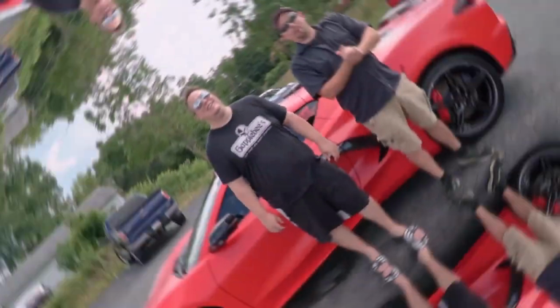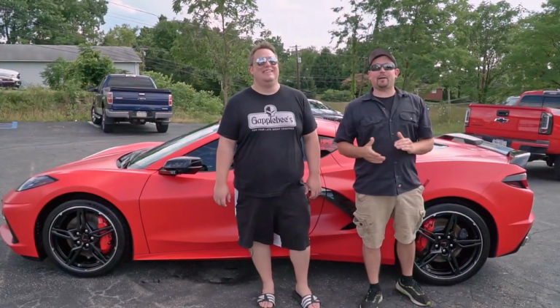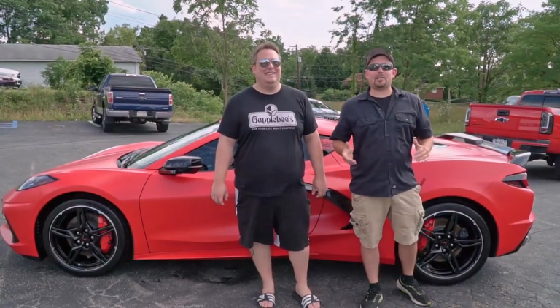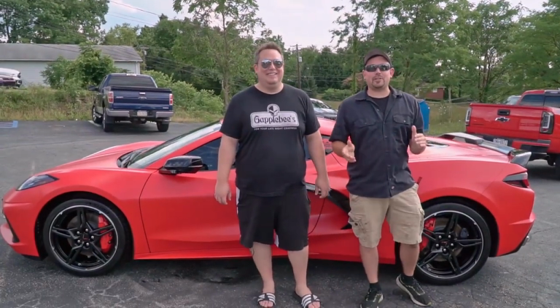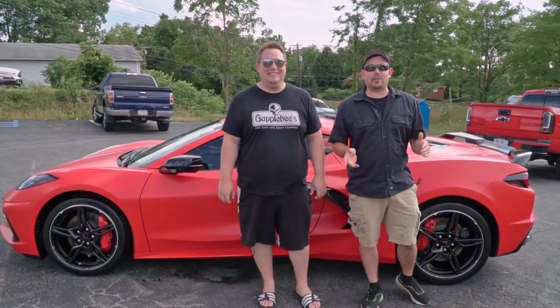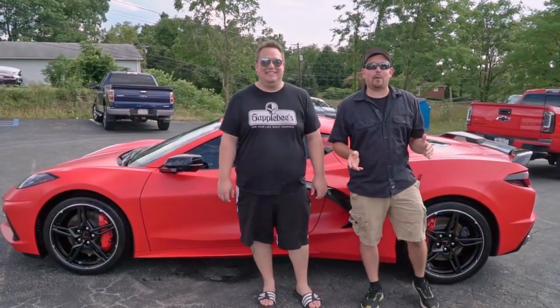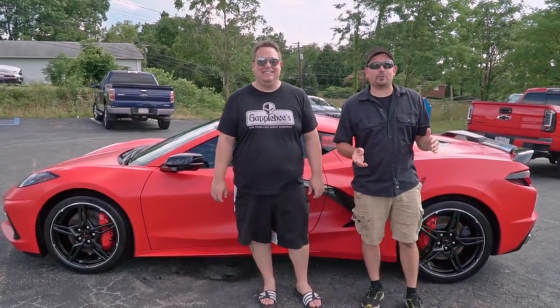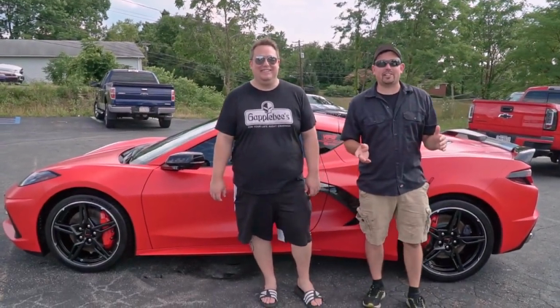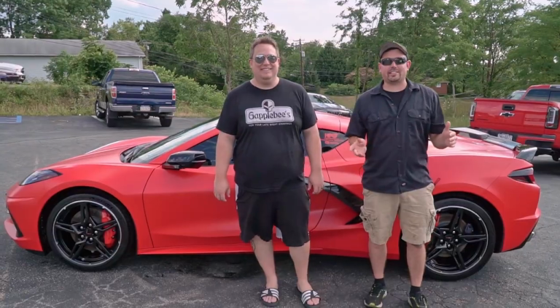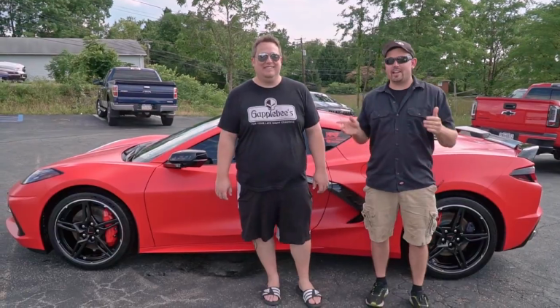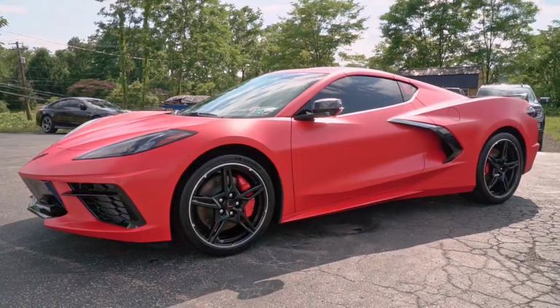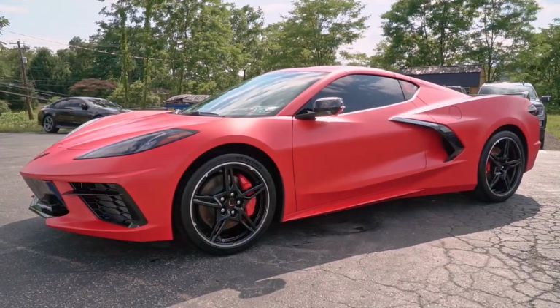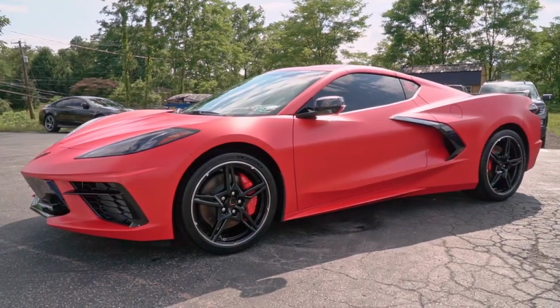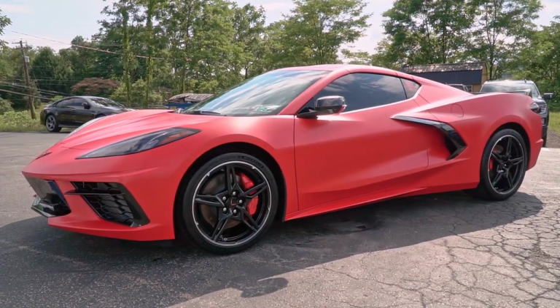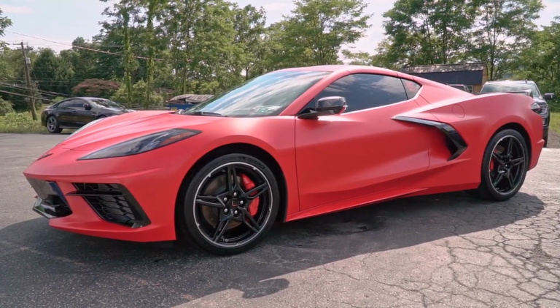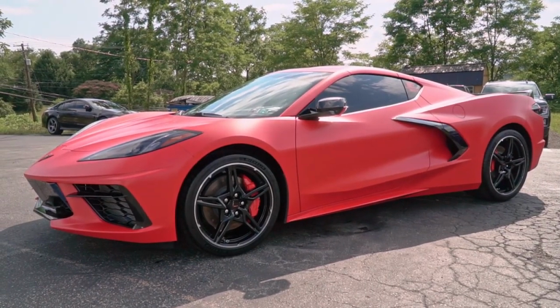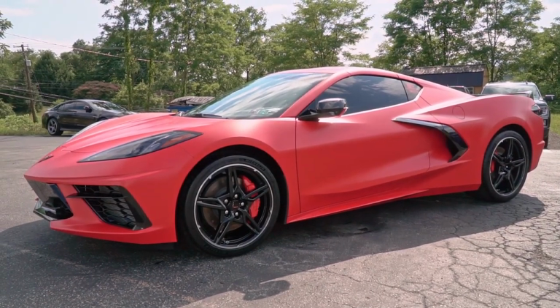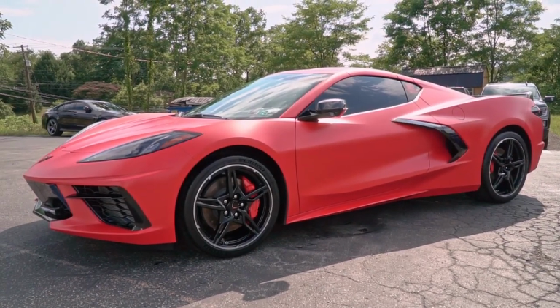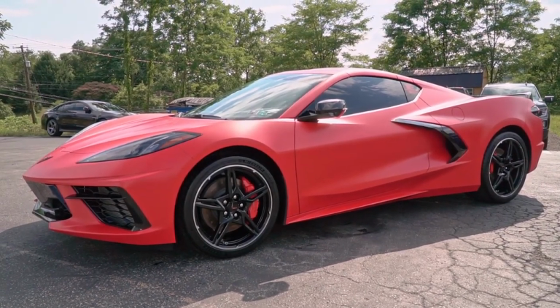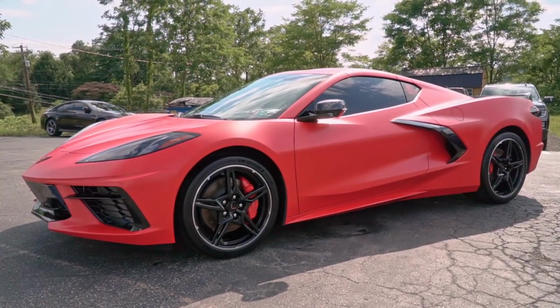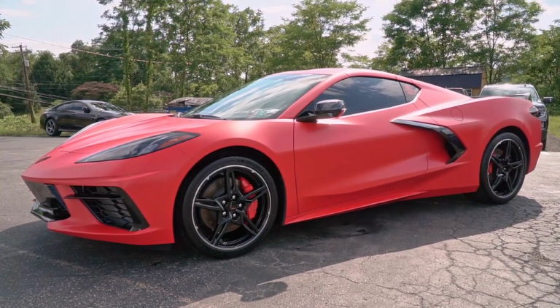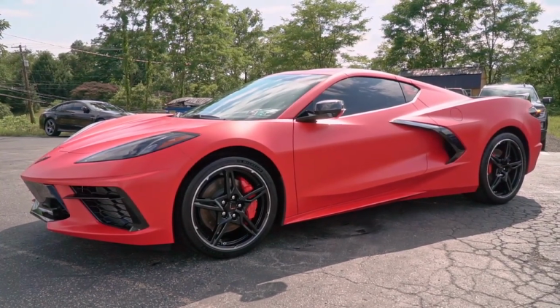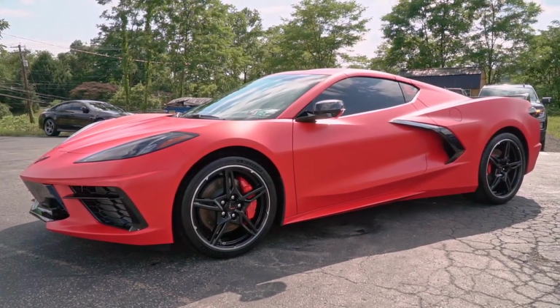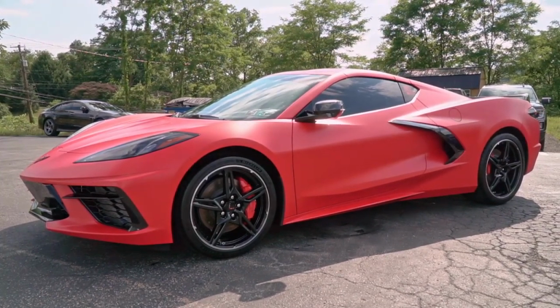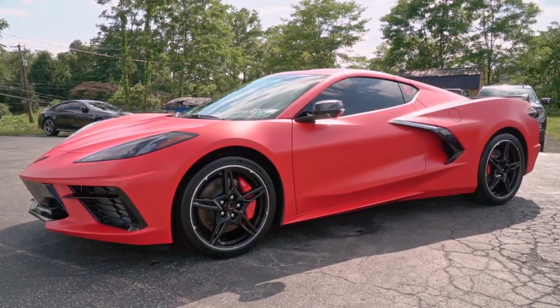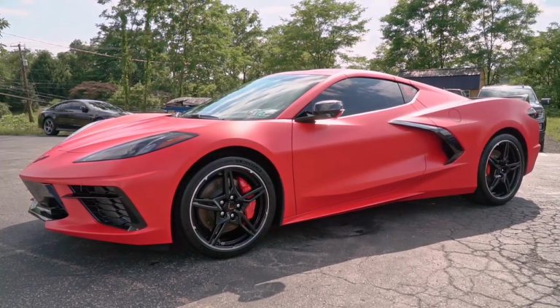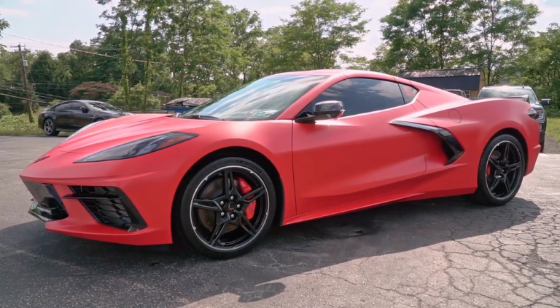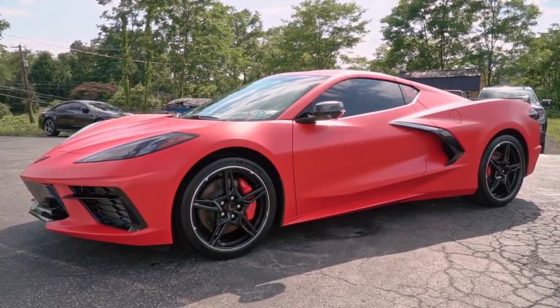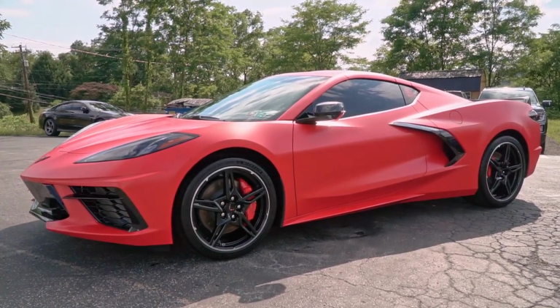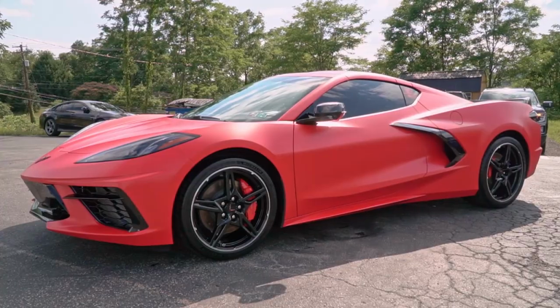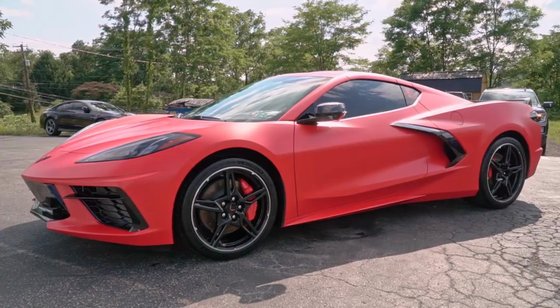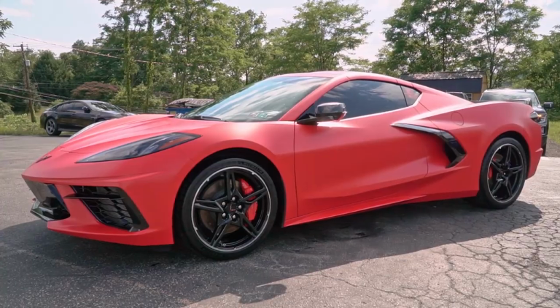What's up, guys? We just finished up with Justin's C8 Corvette. We did a full stealth wrap on this car. And what do you think, Justin?